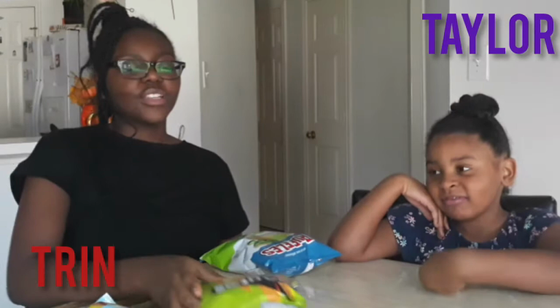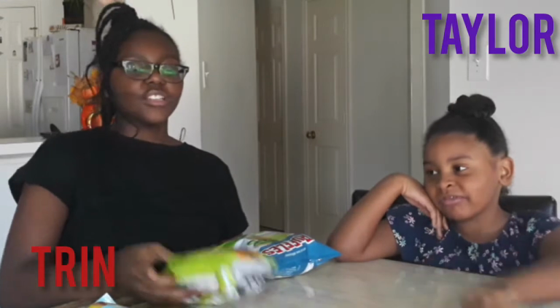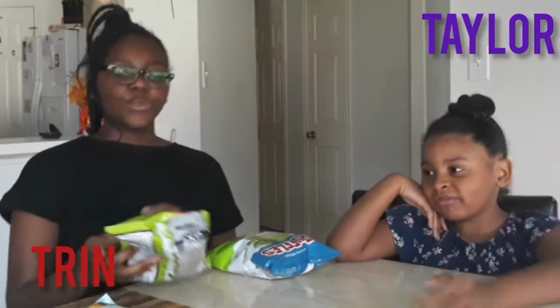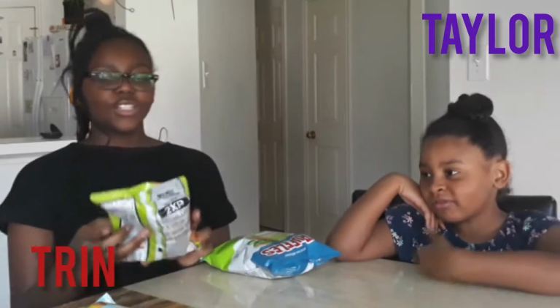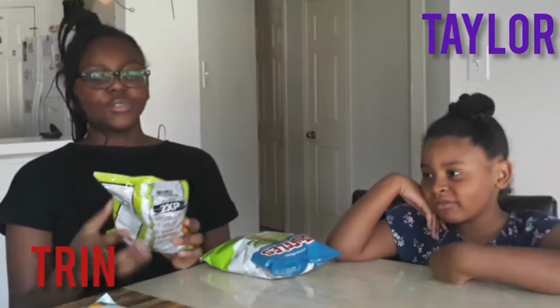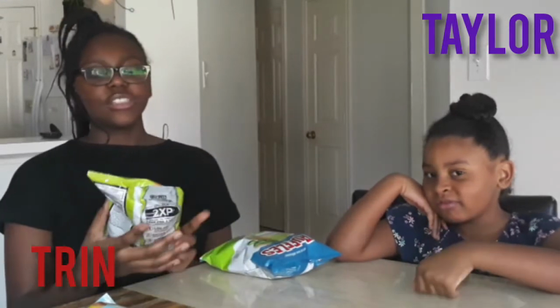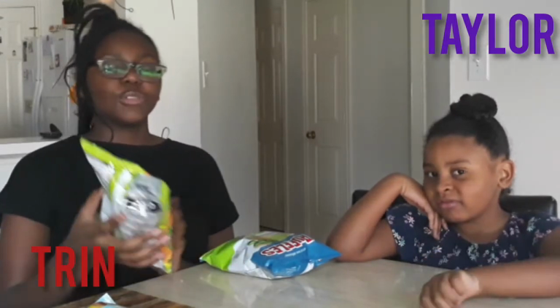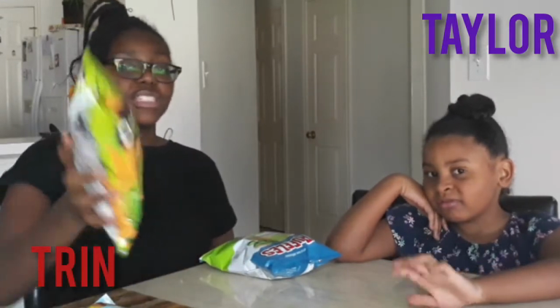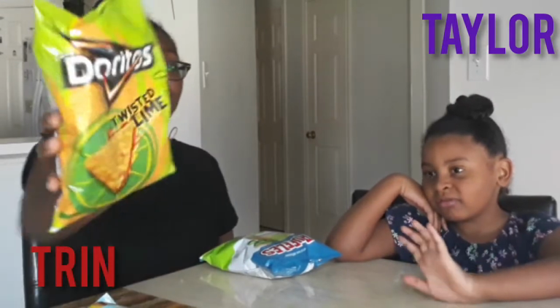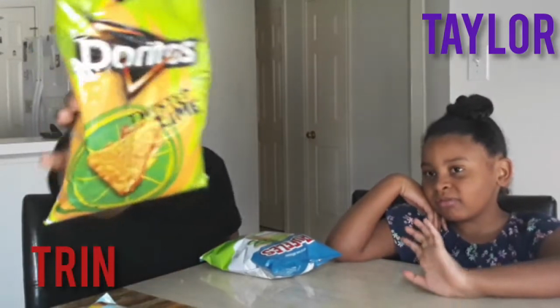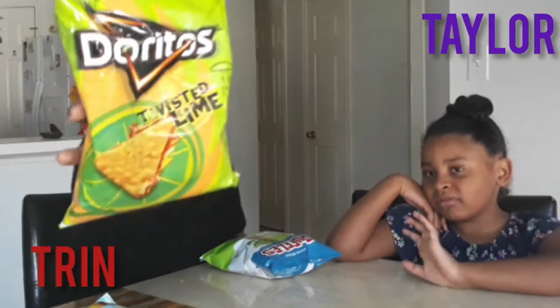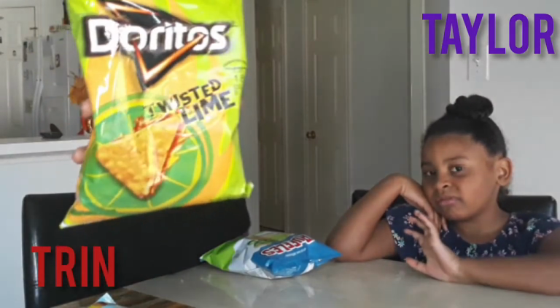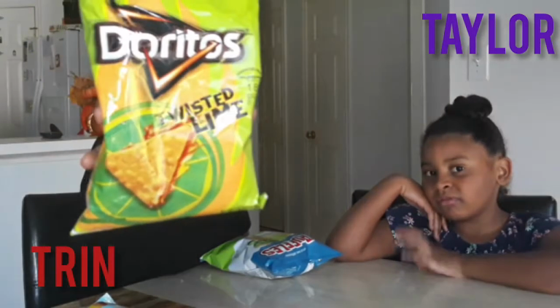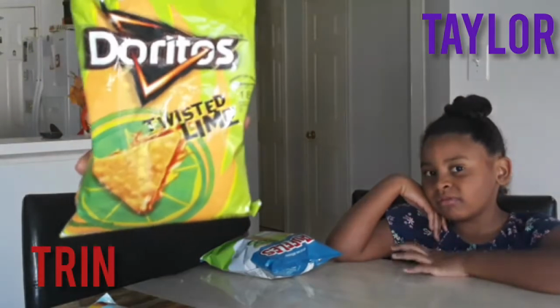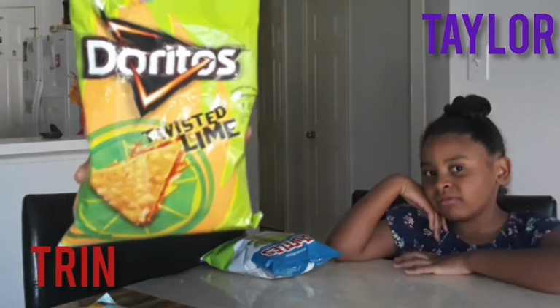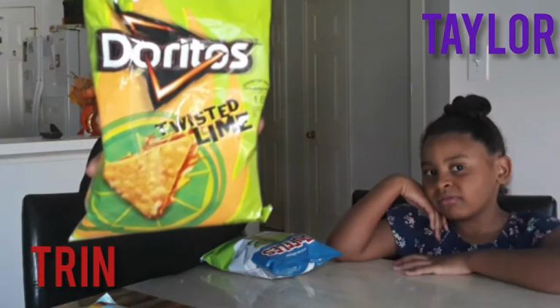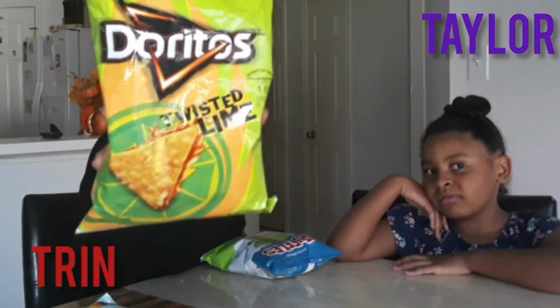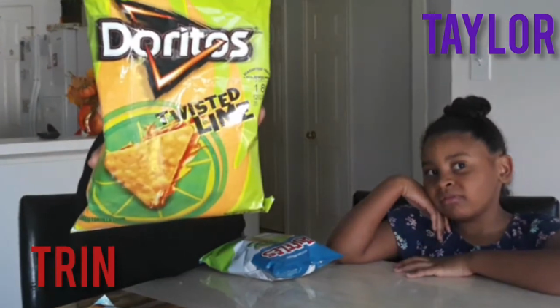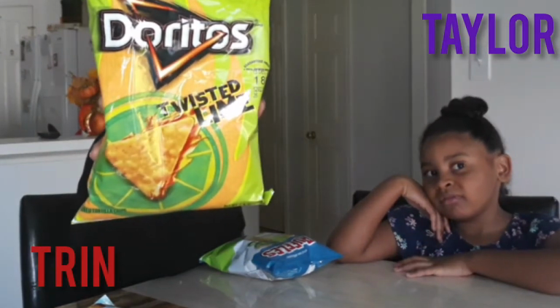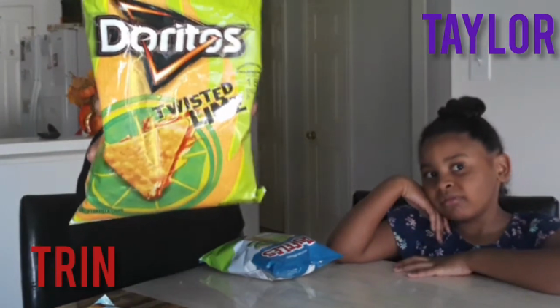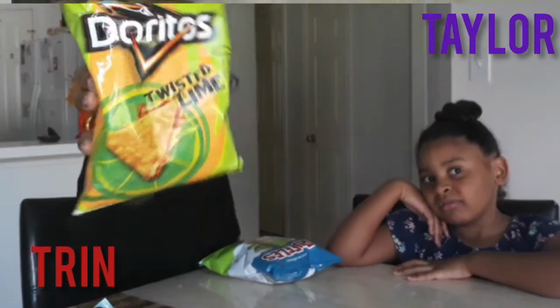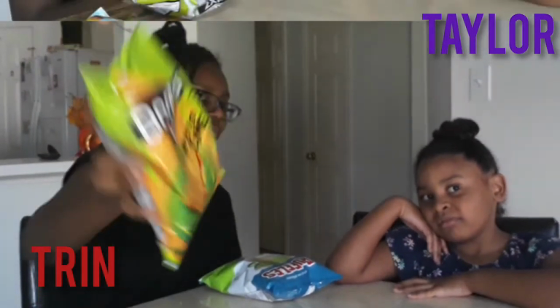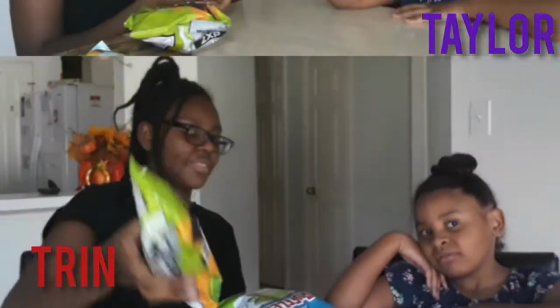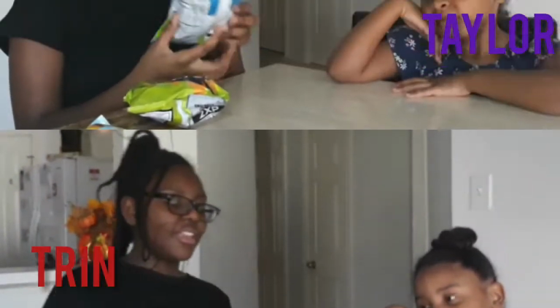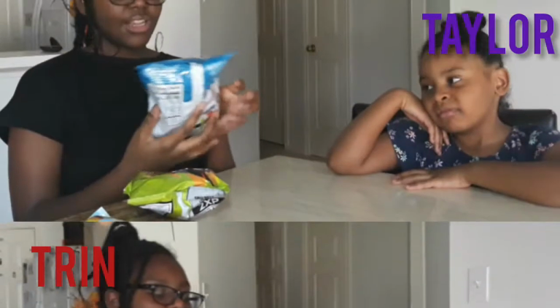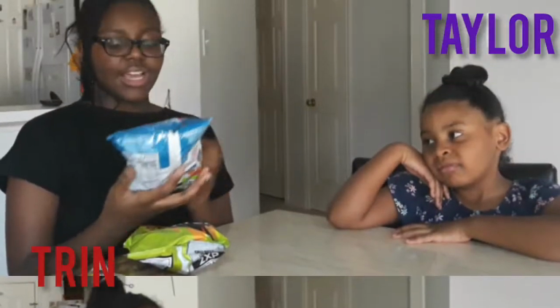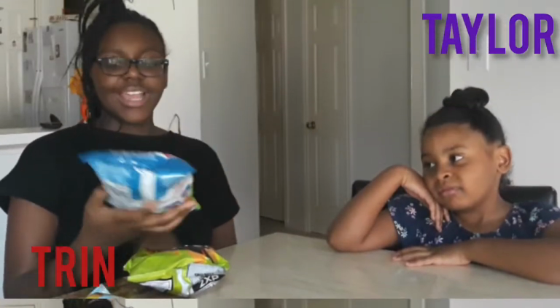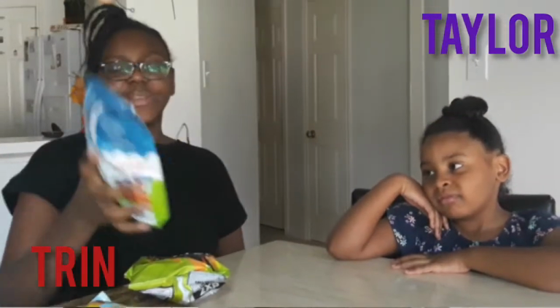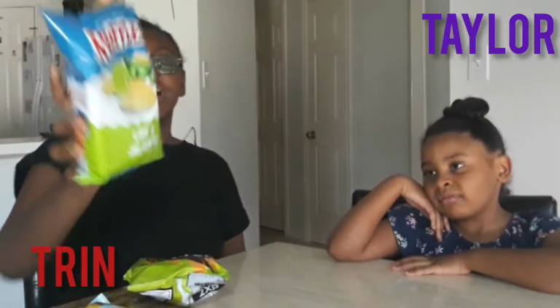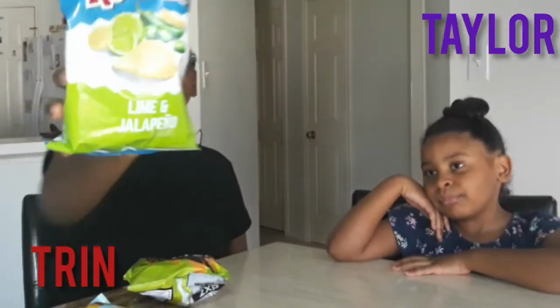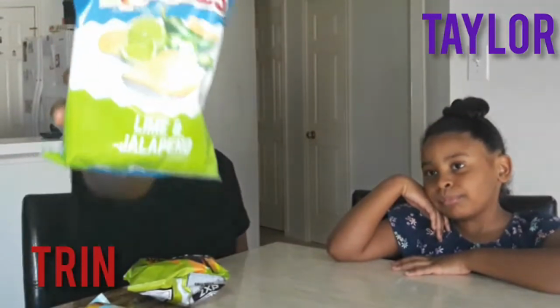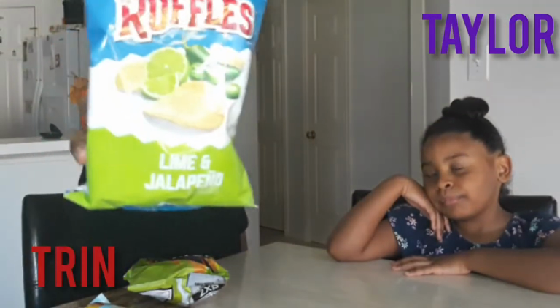Today we're trying Doritos Twisted Lime, Ruffles Lime, and Jalapeño.